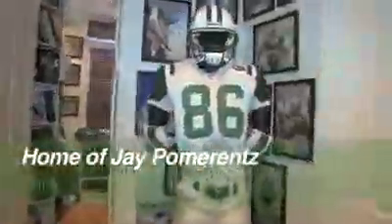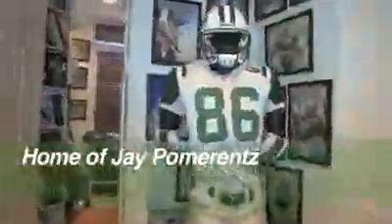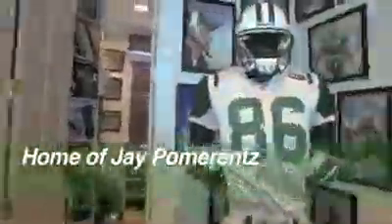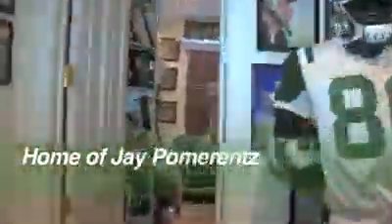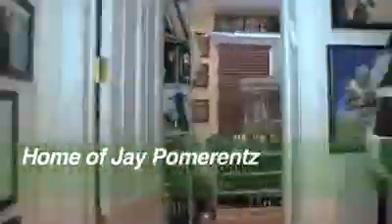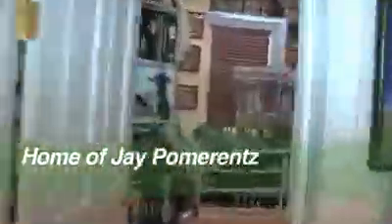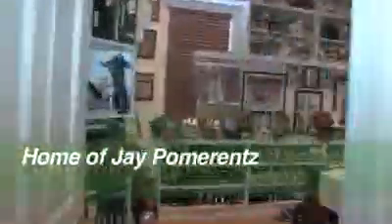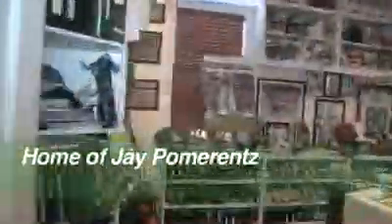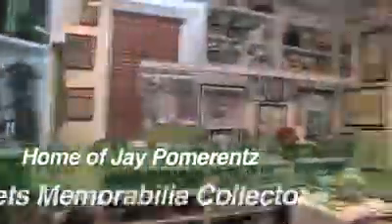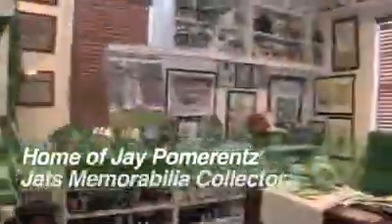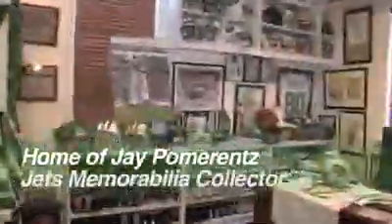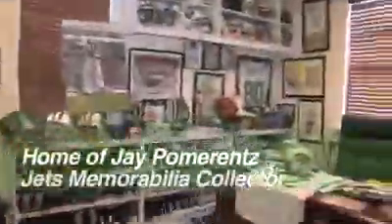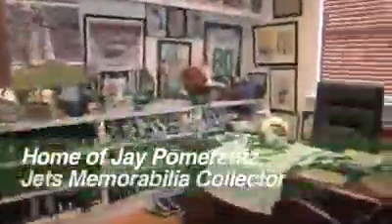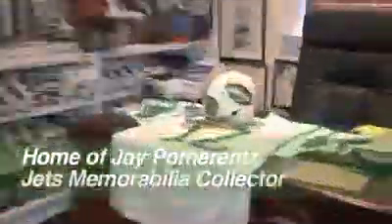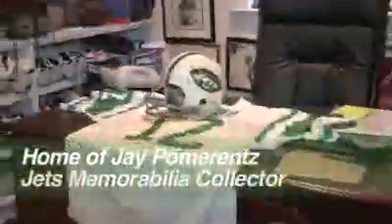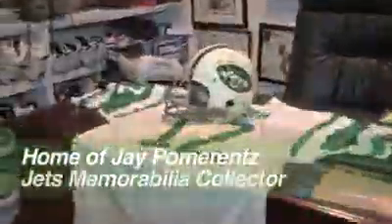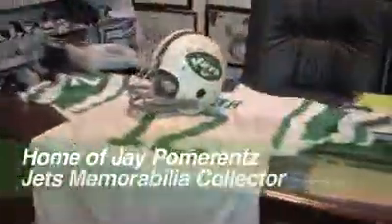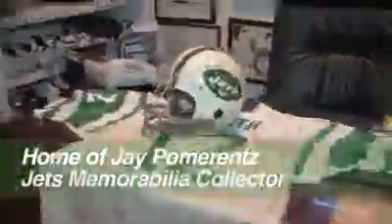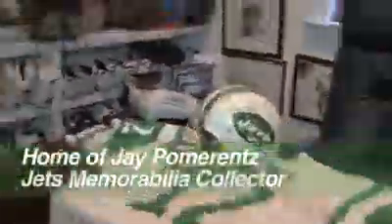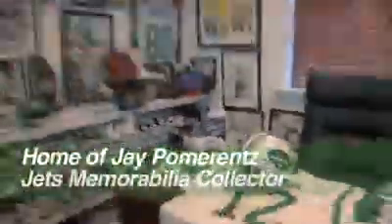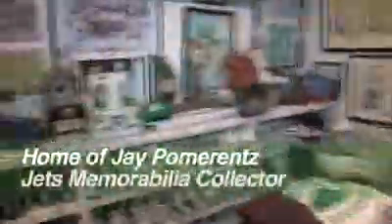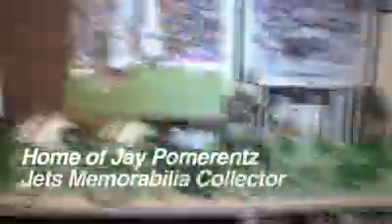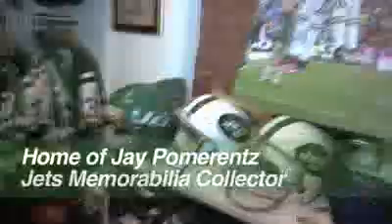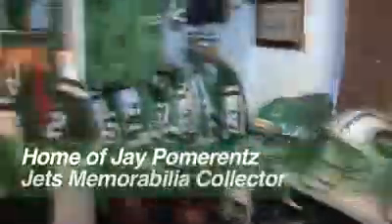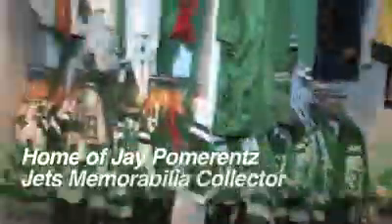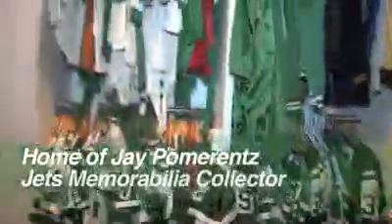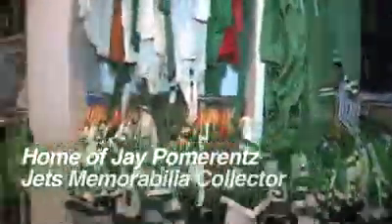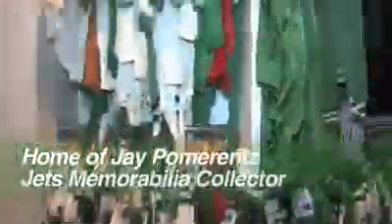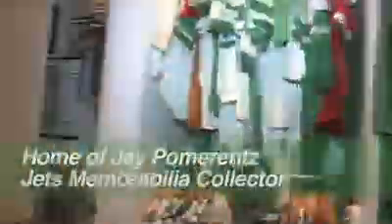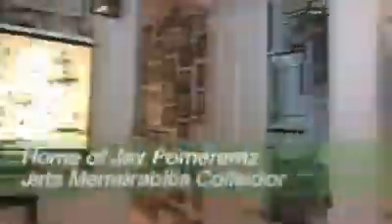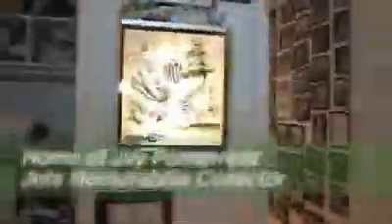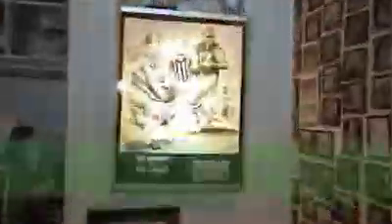Welcome to my Jets collection. I believe it to be the largest collection of Jets memorabilia in the world.